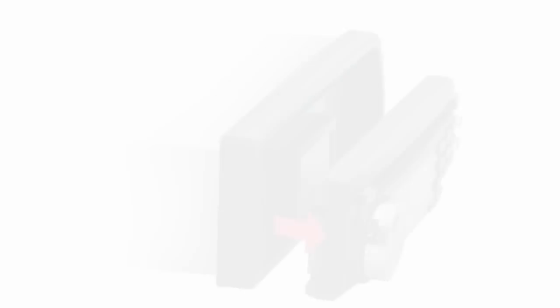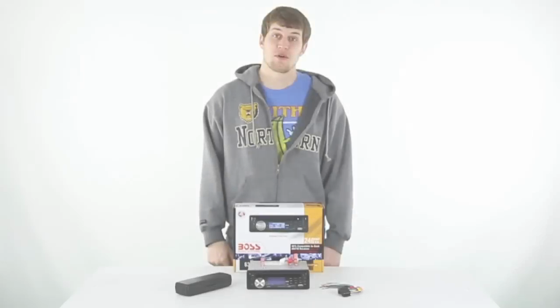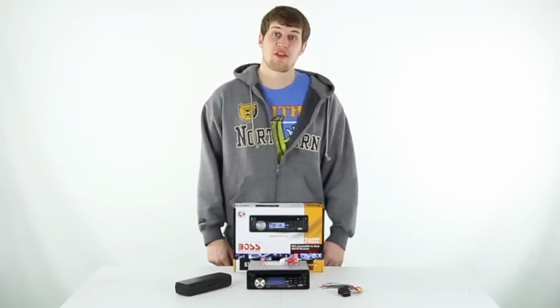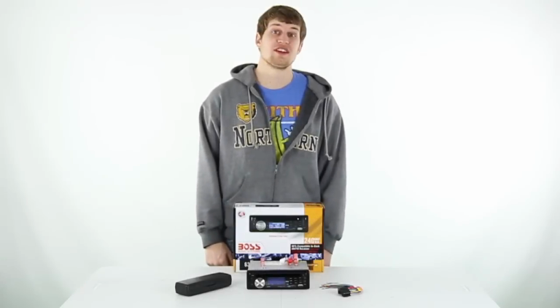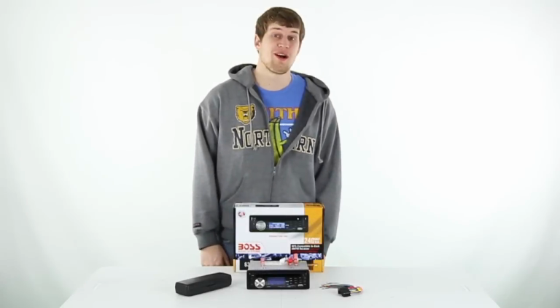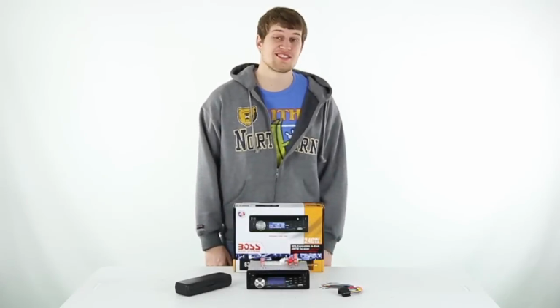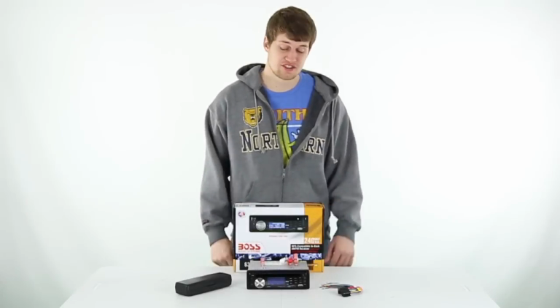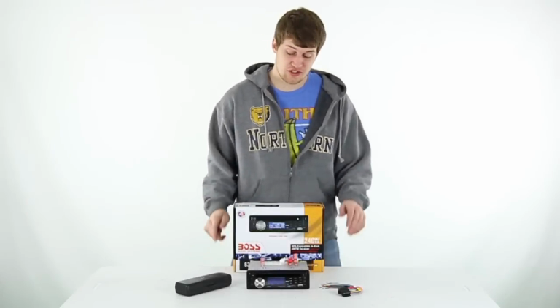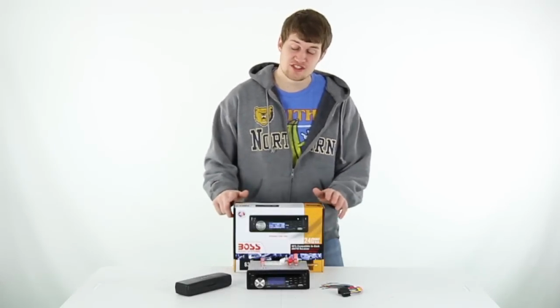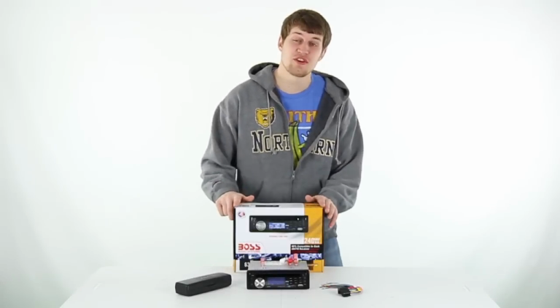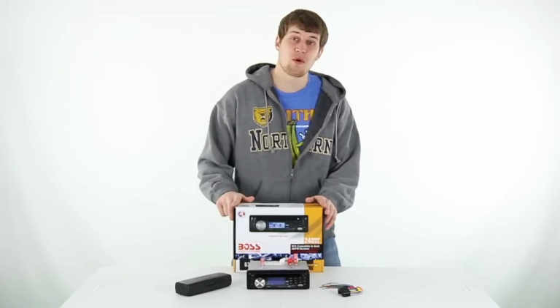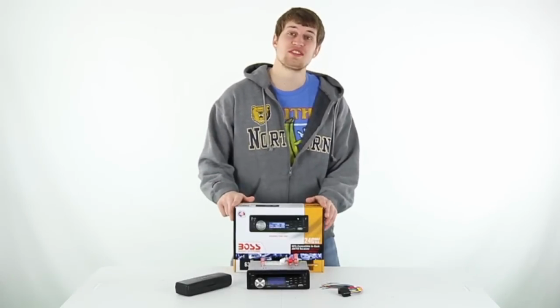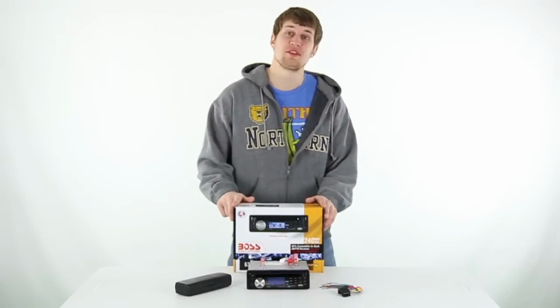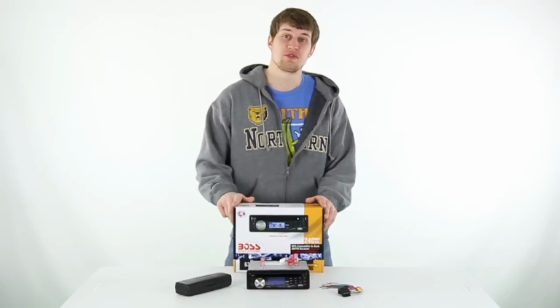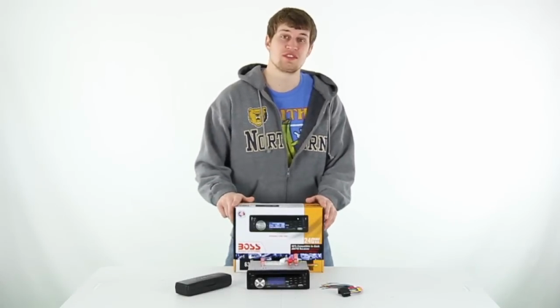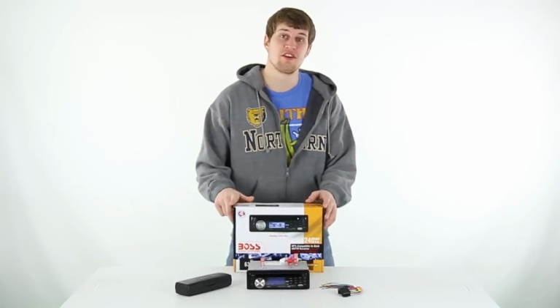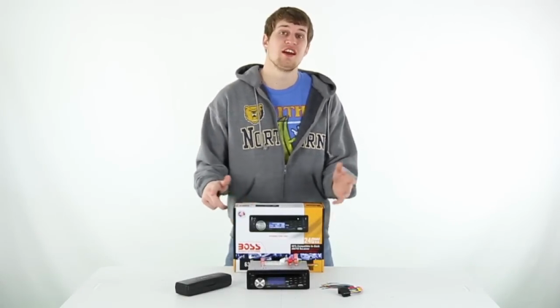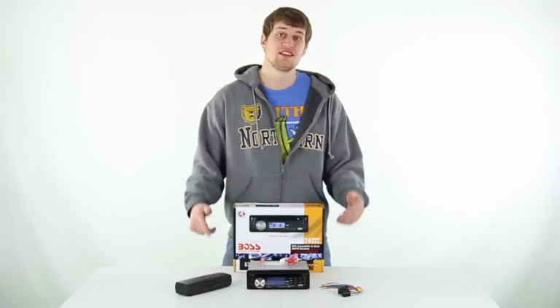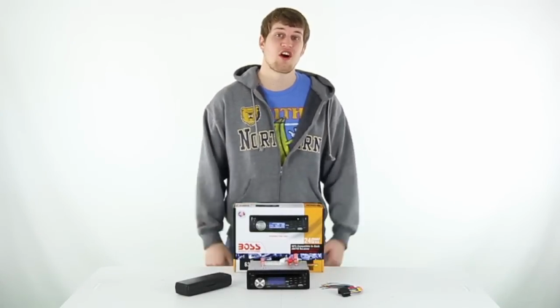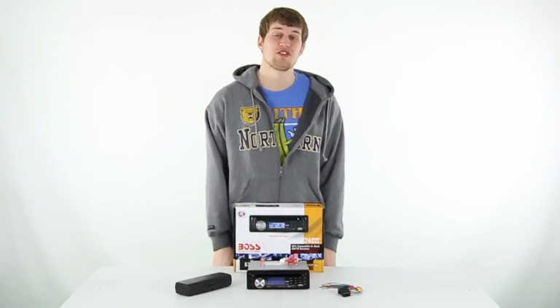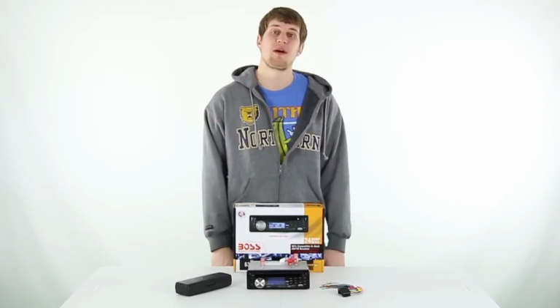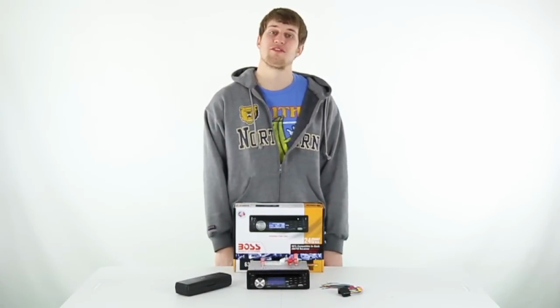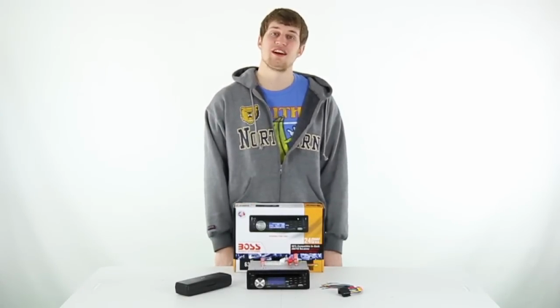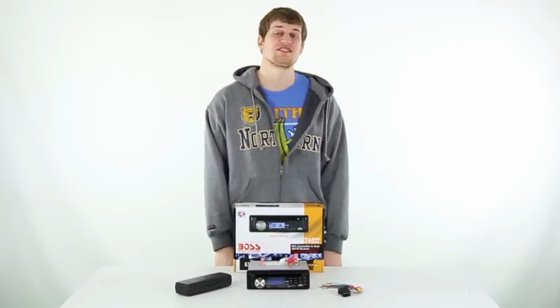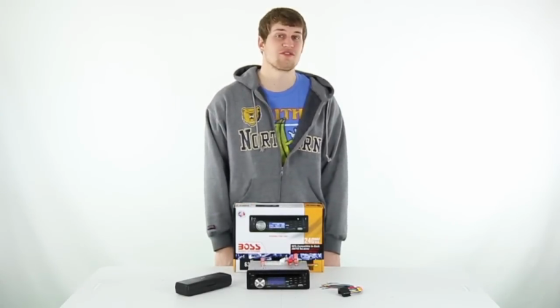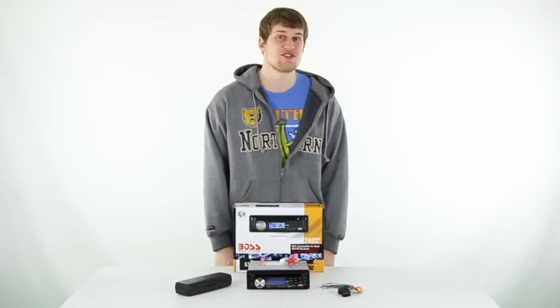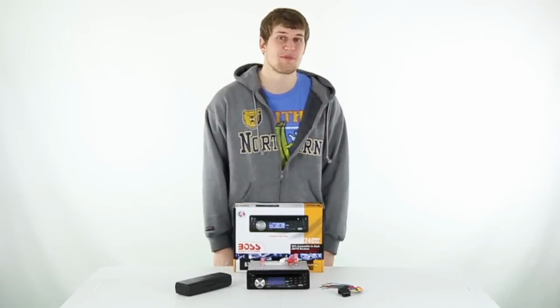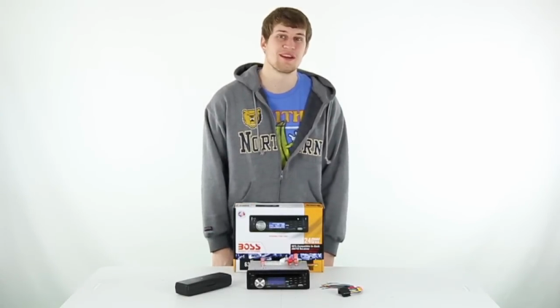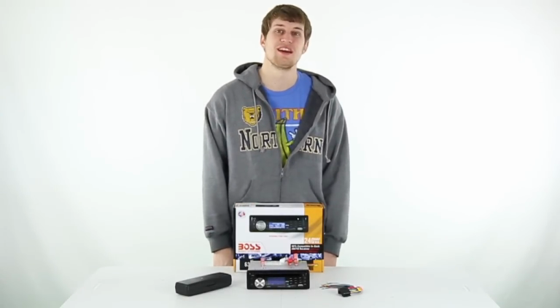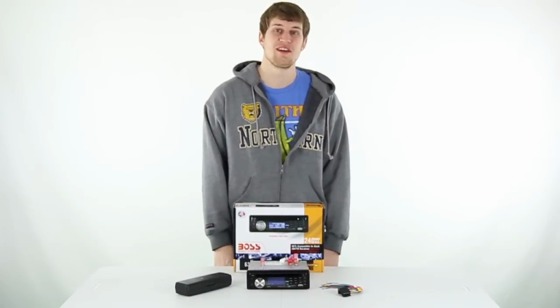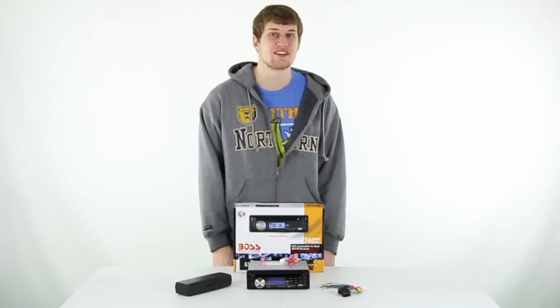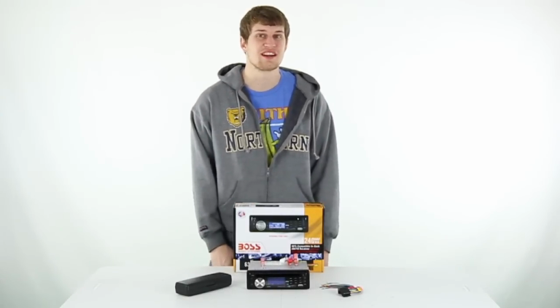We're an authorized Boss dealer so you get a 2-year warranty with this receiver. As always, we offer fast, free shipping every day.